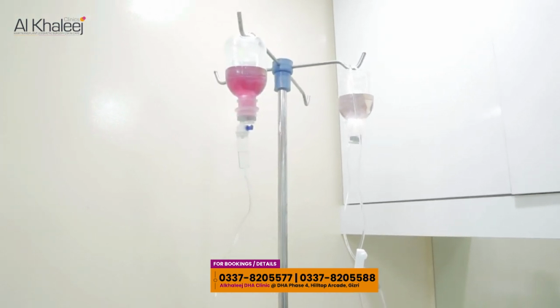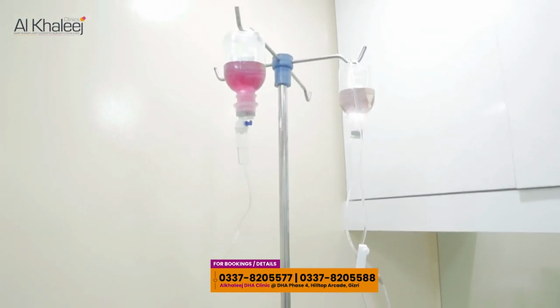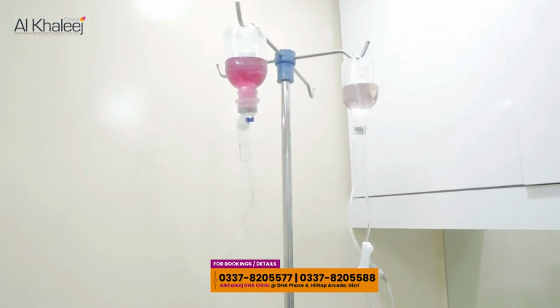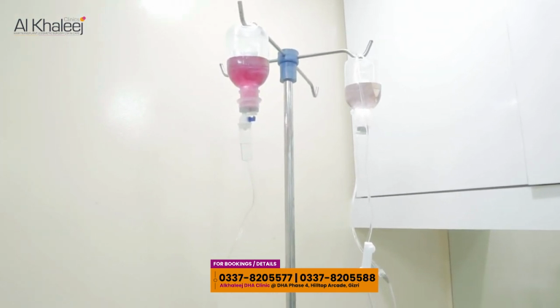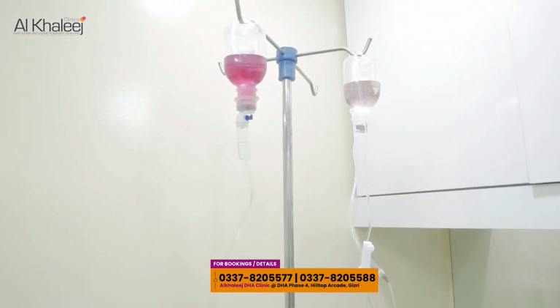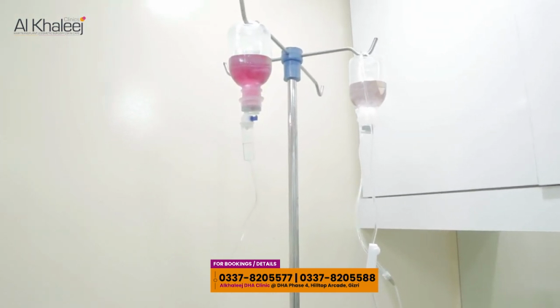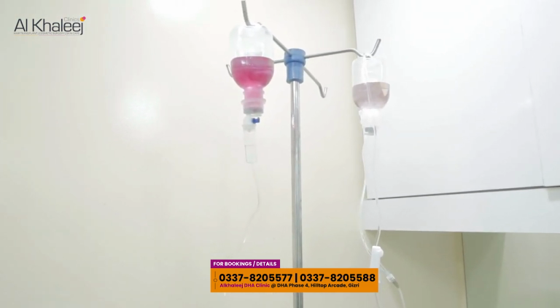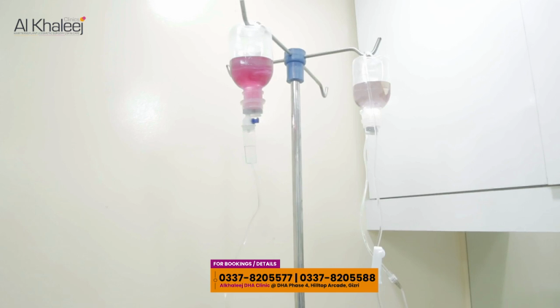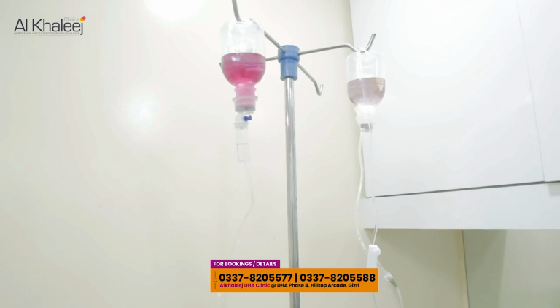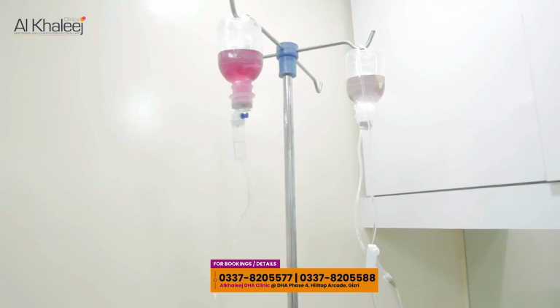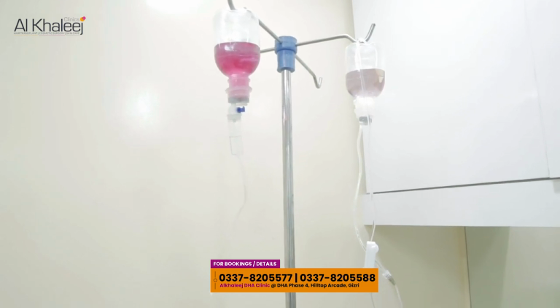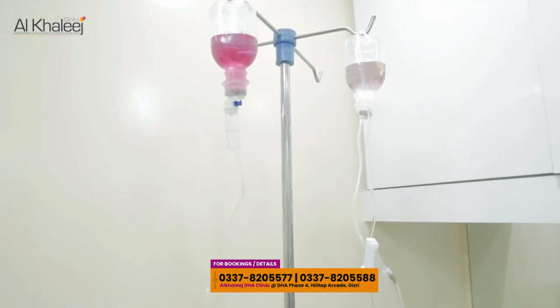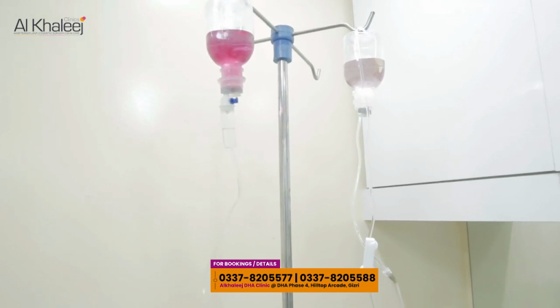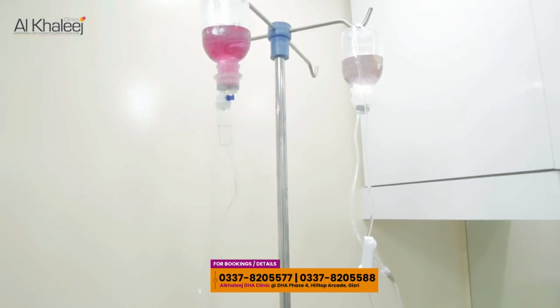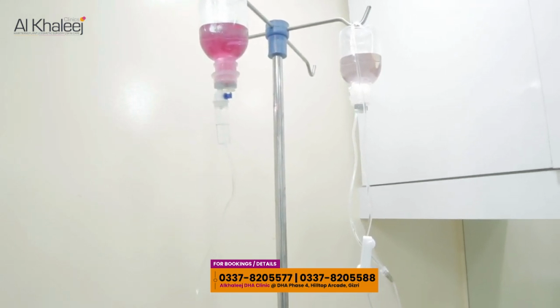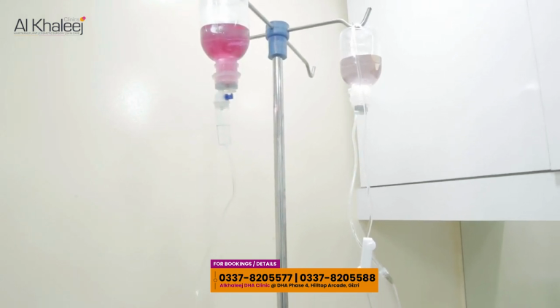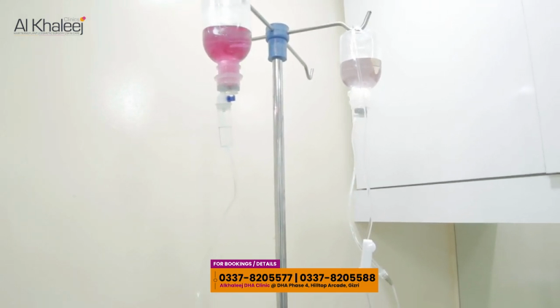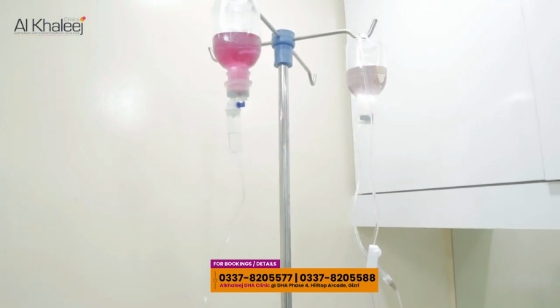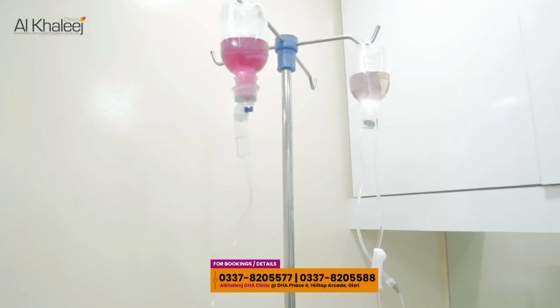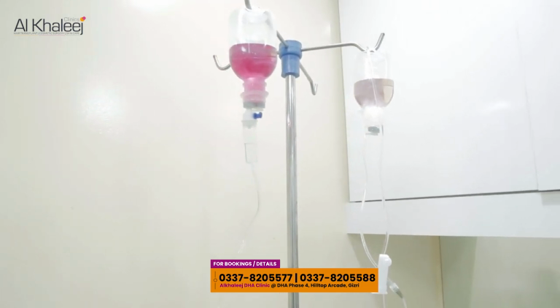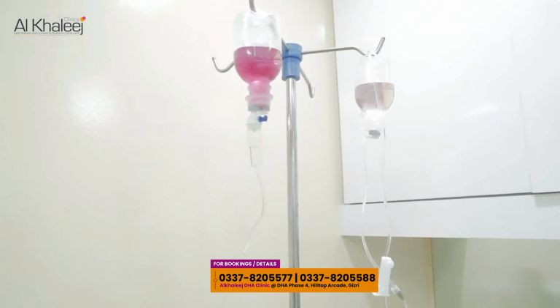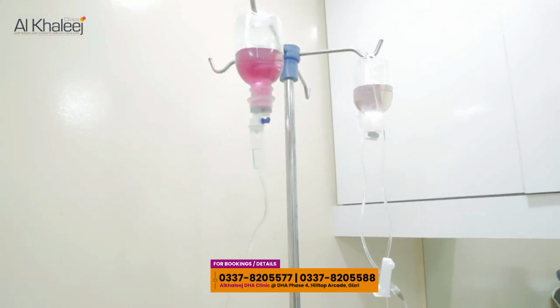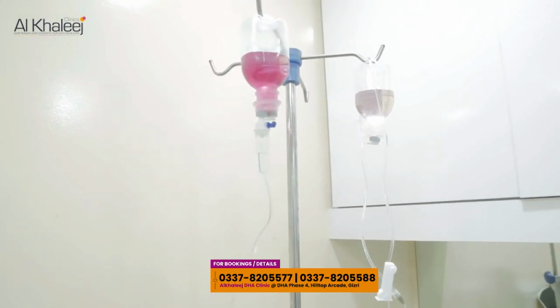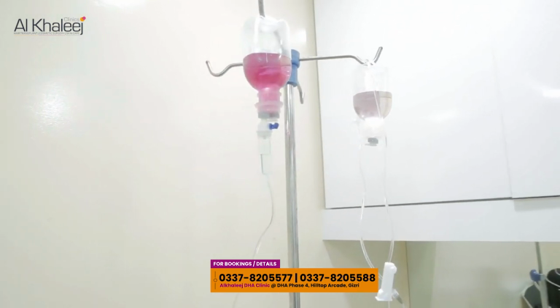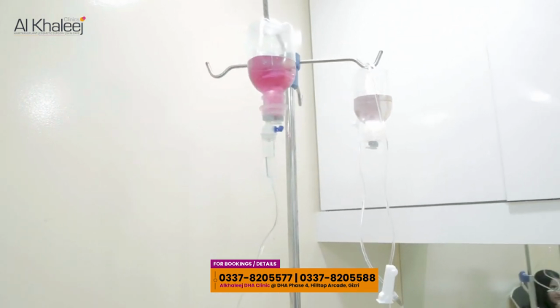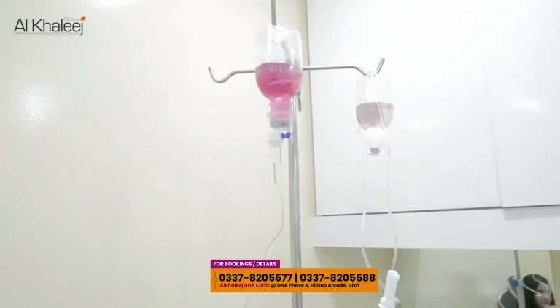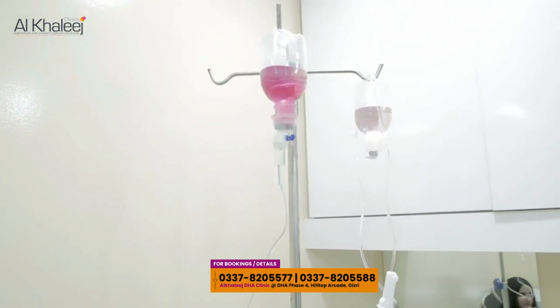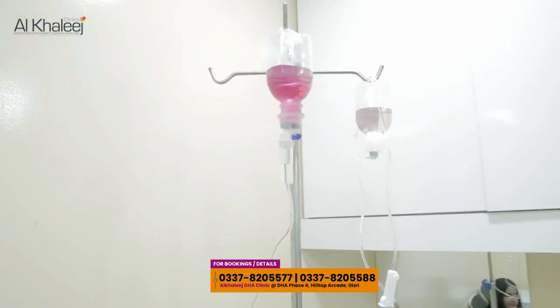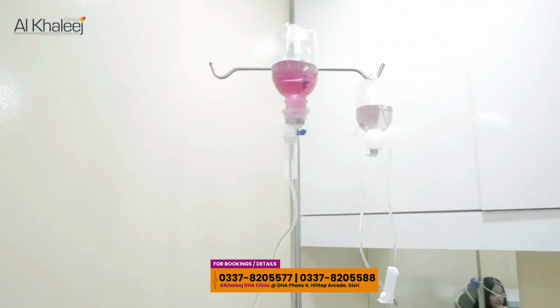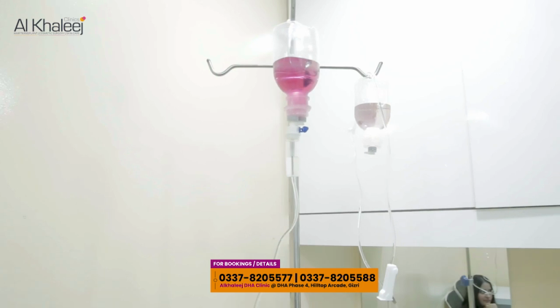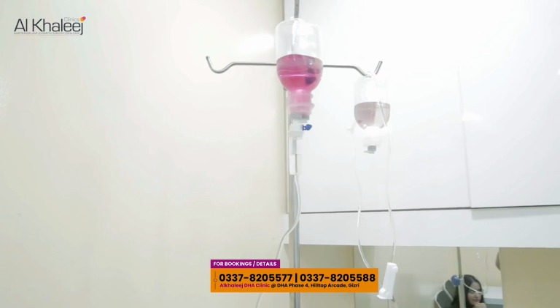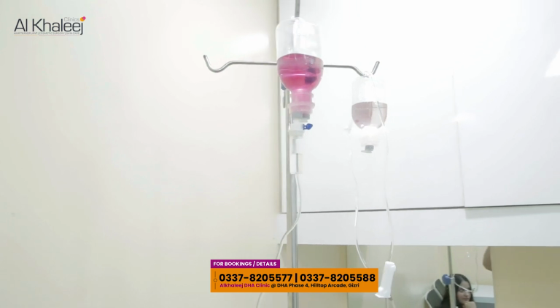The first drip is glutathione and stem cells. The second drip is a multivitamins cocktail. We inject them in a single prick.